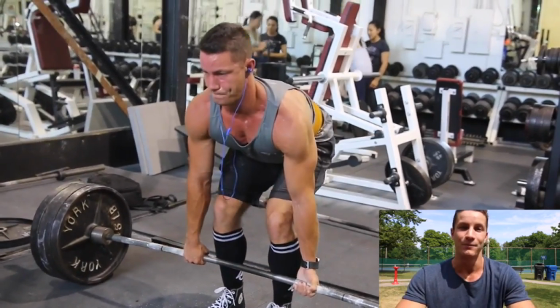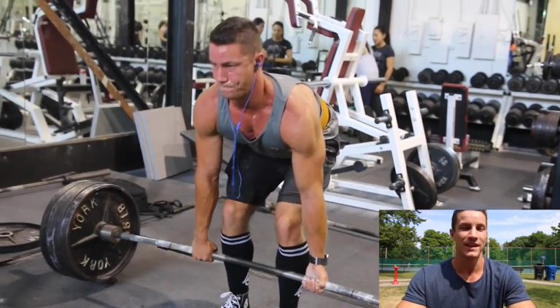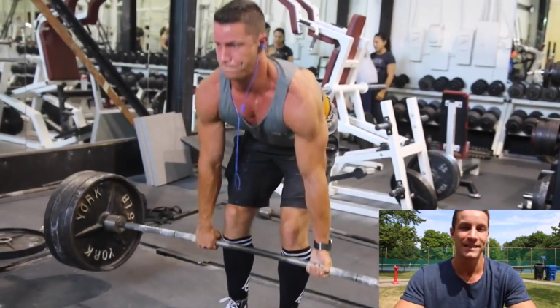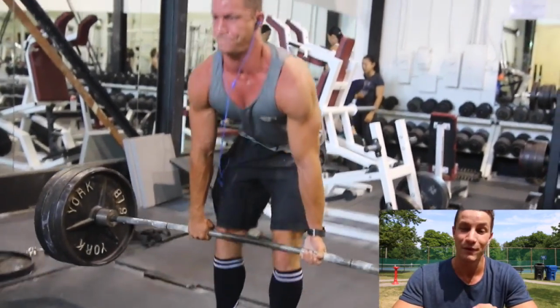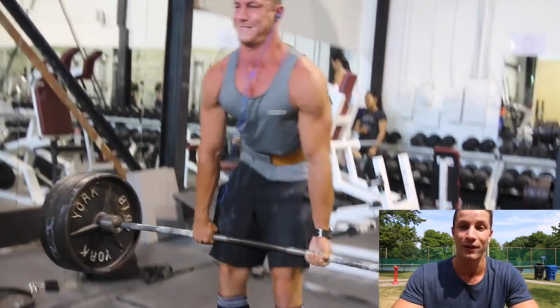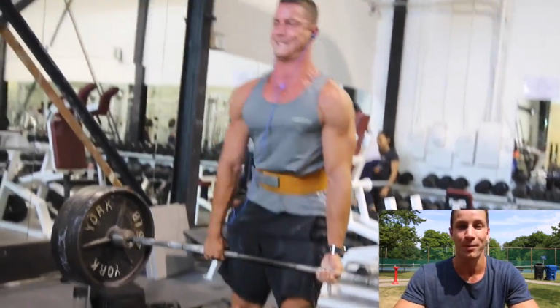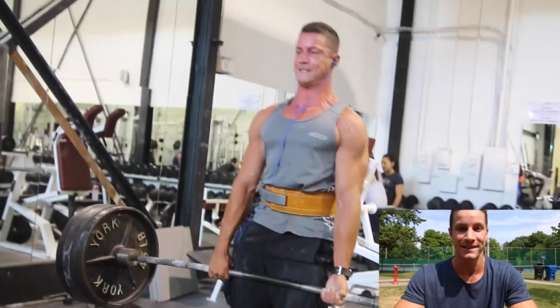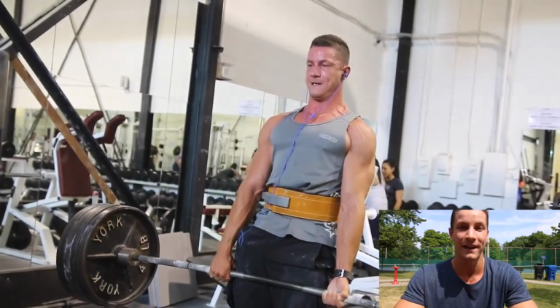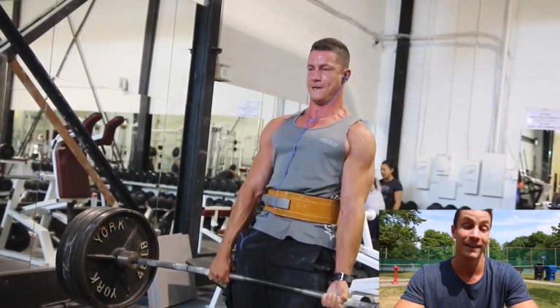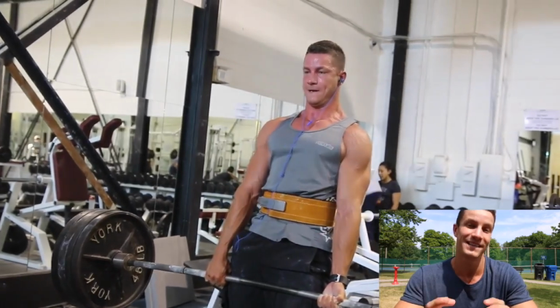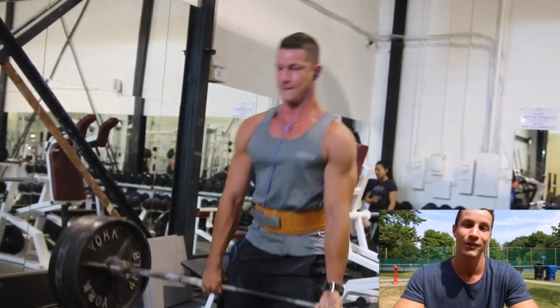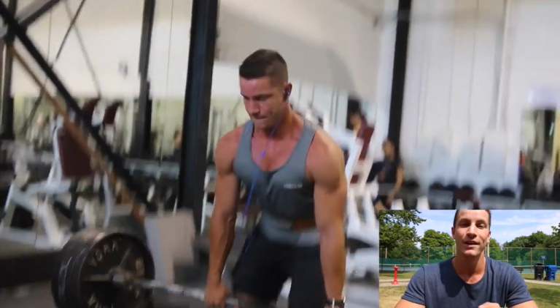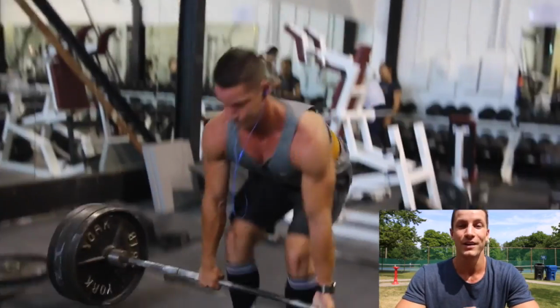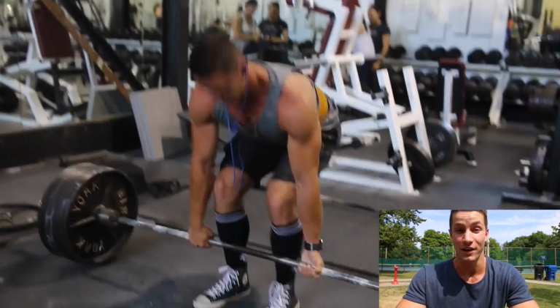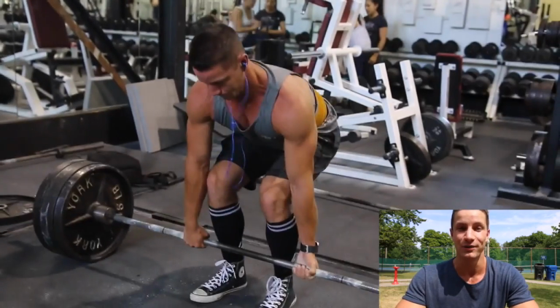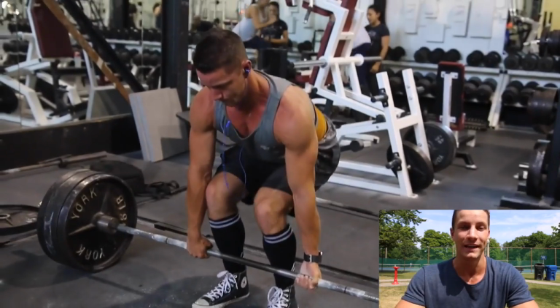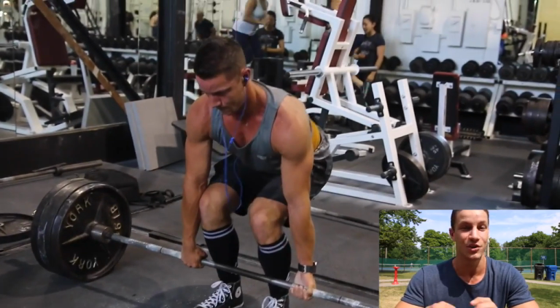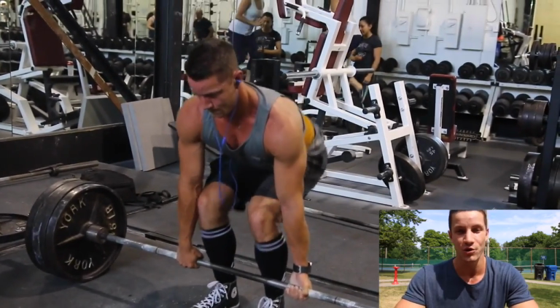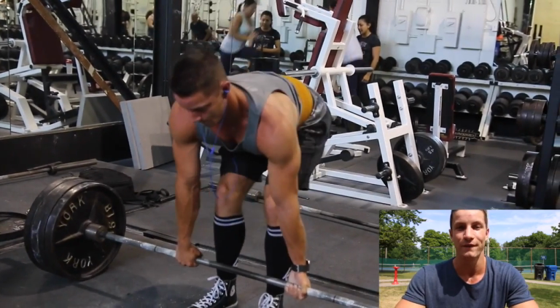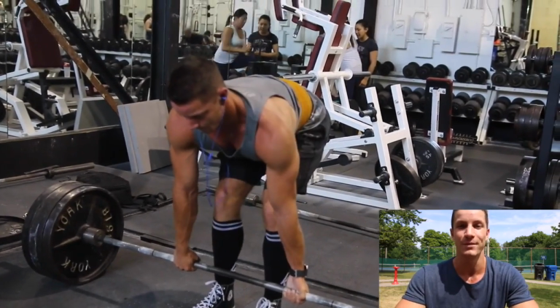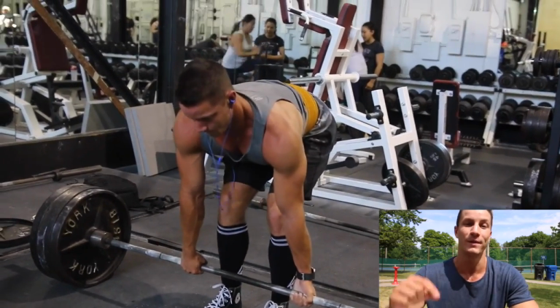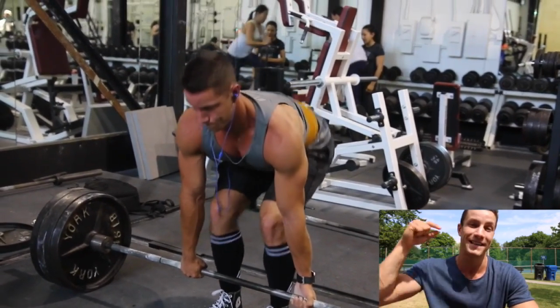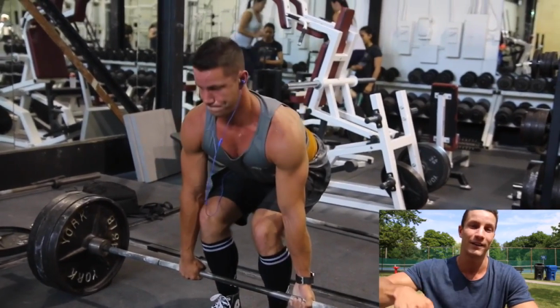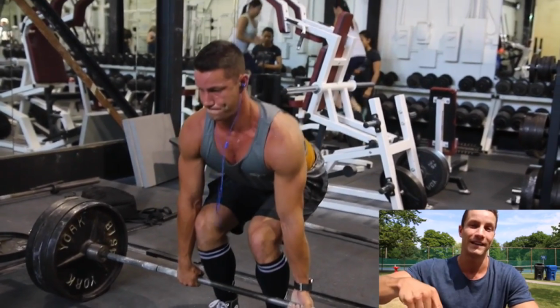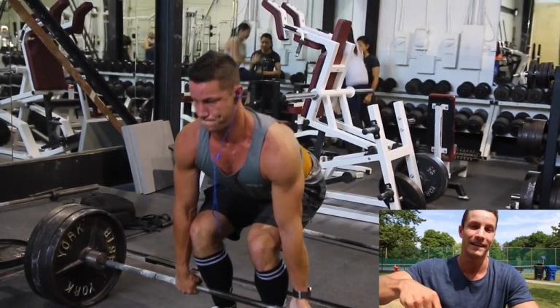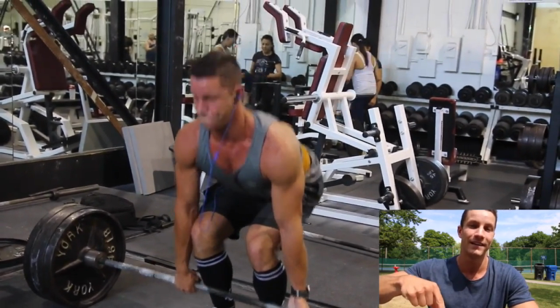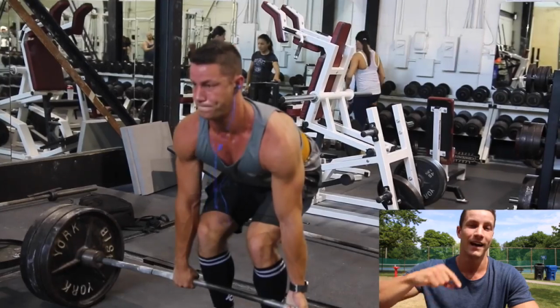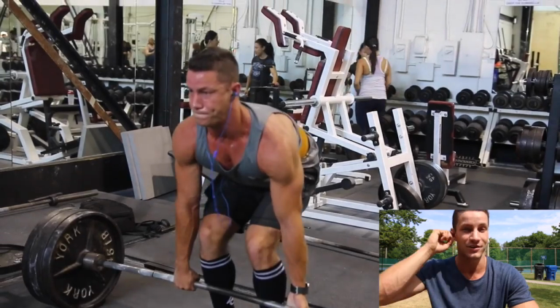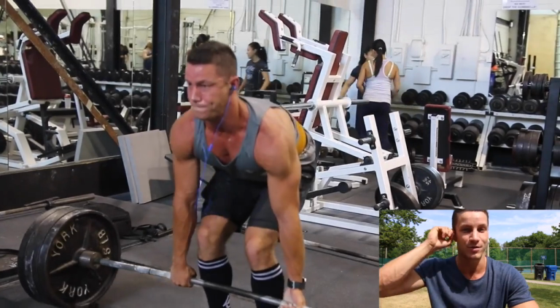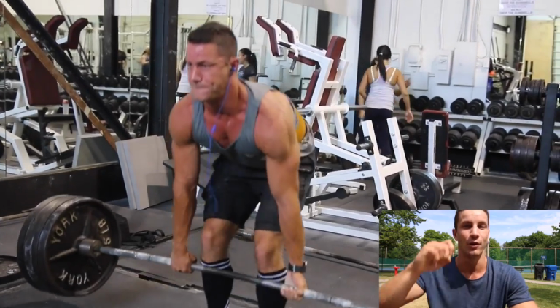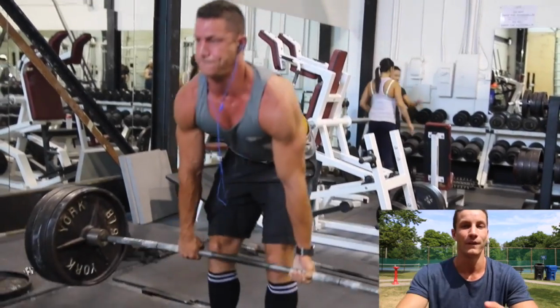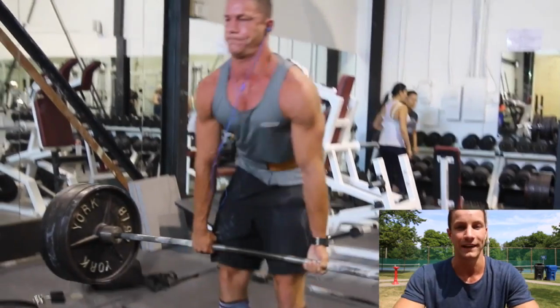Just a heads up: if you are not participating, it is still not too late. Go join the Facebook group — the link is down in the description below.